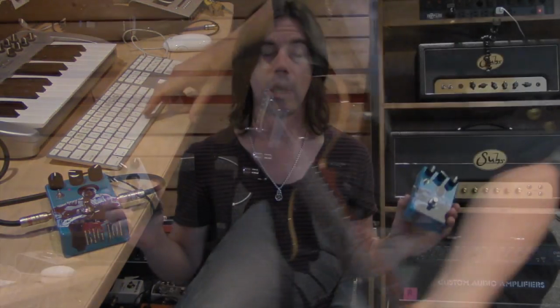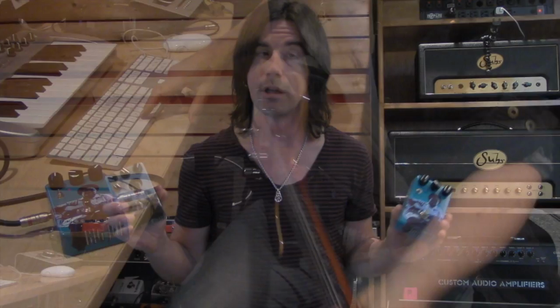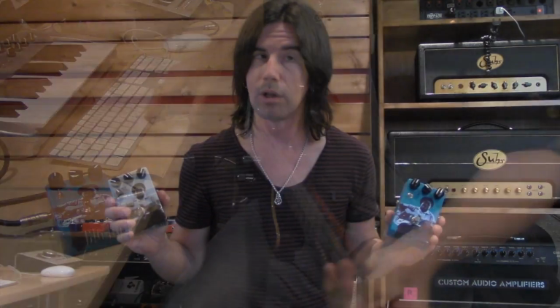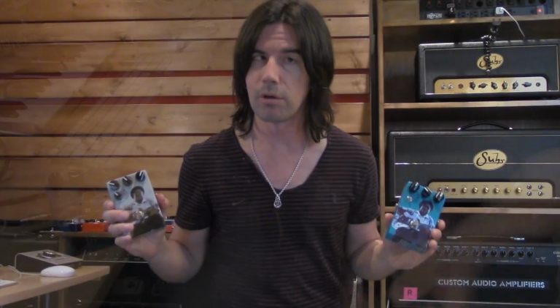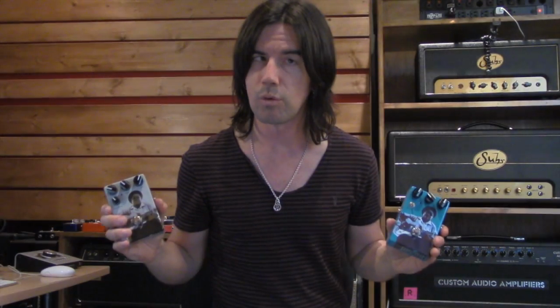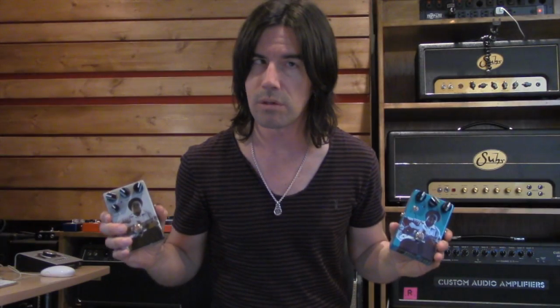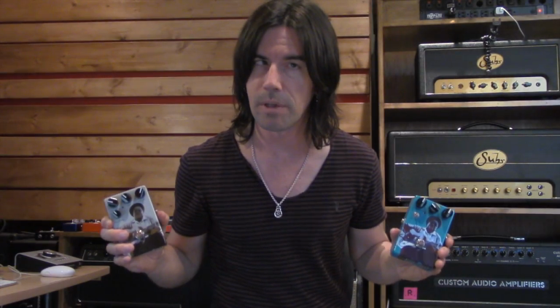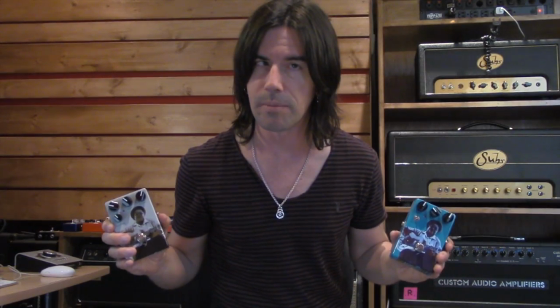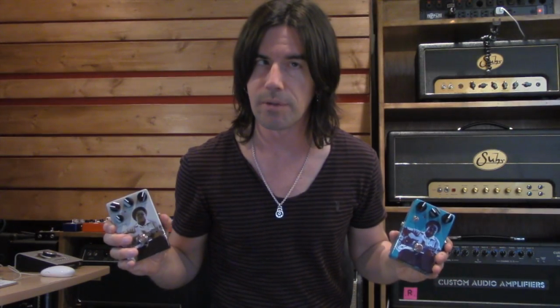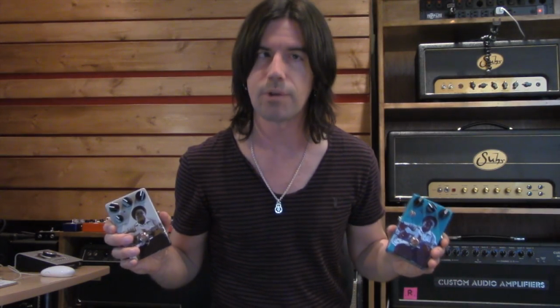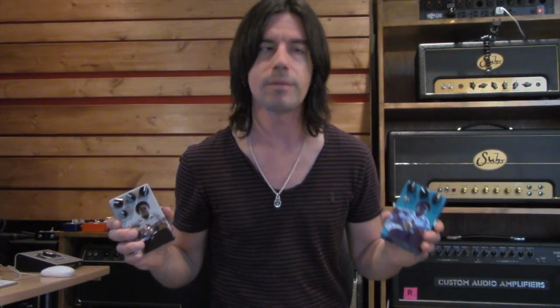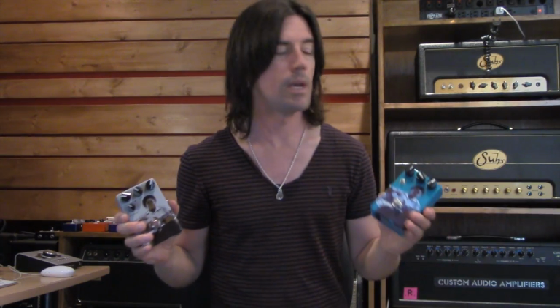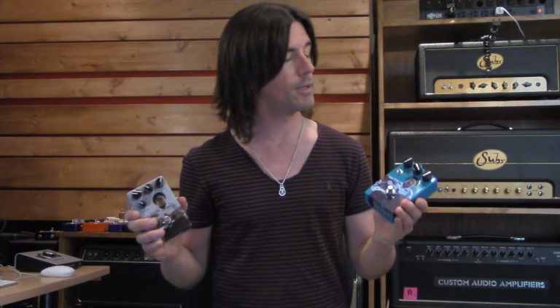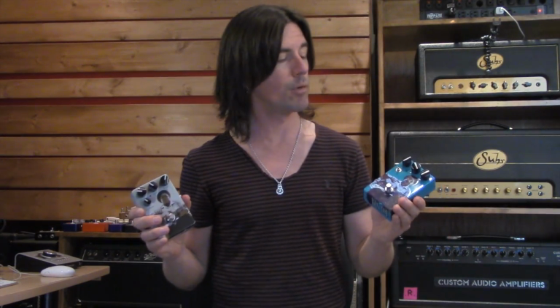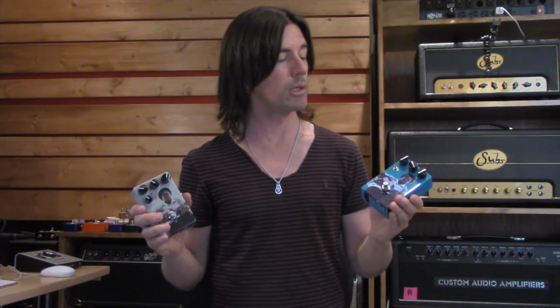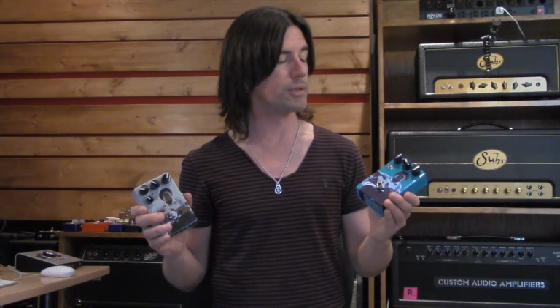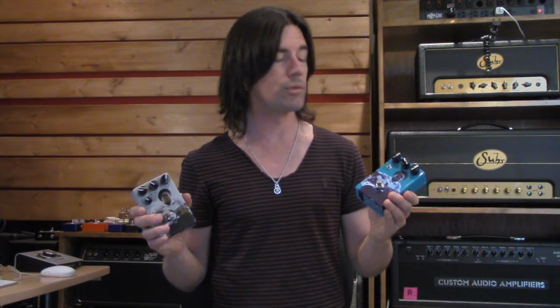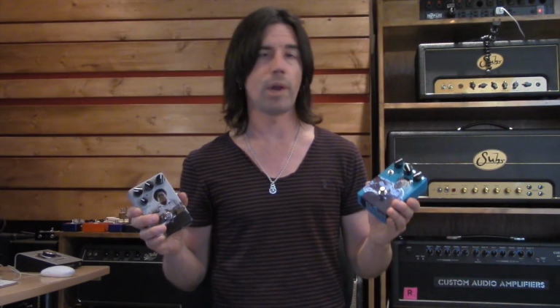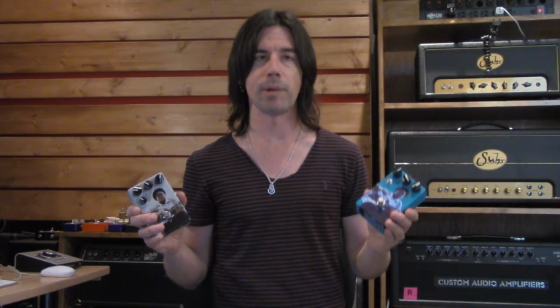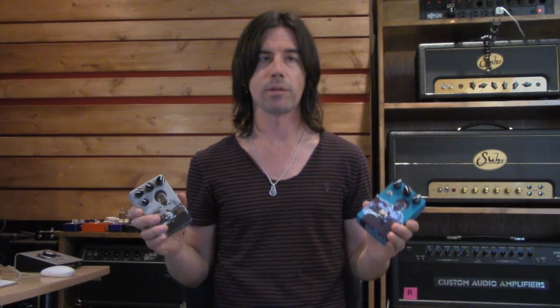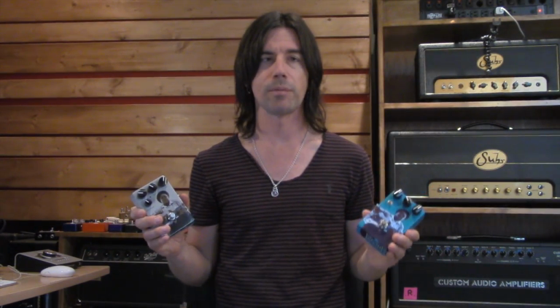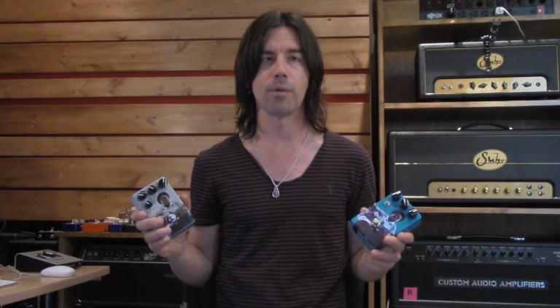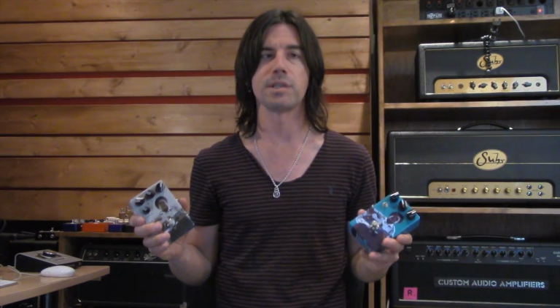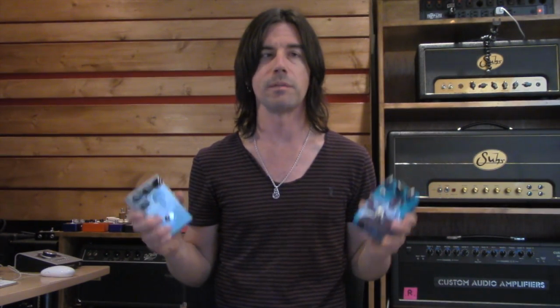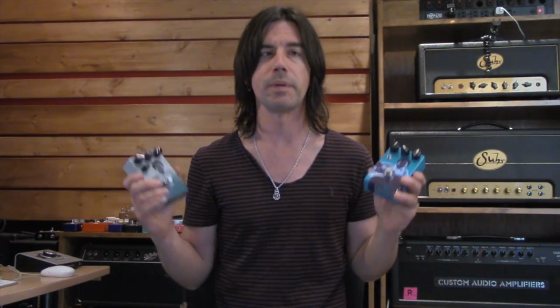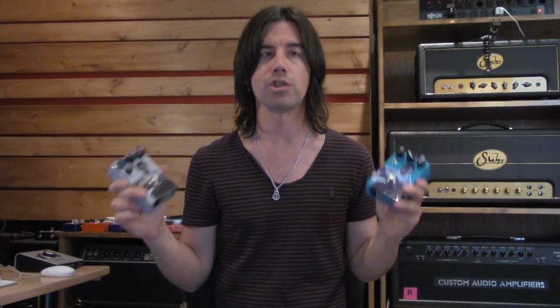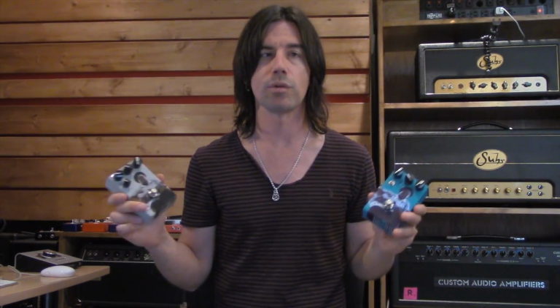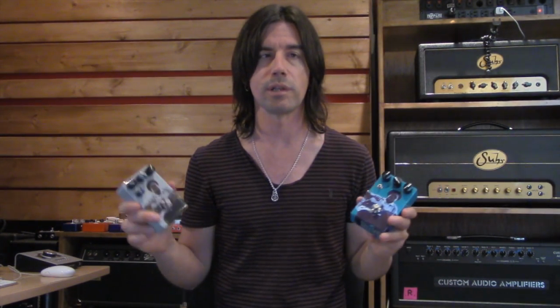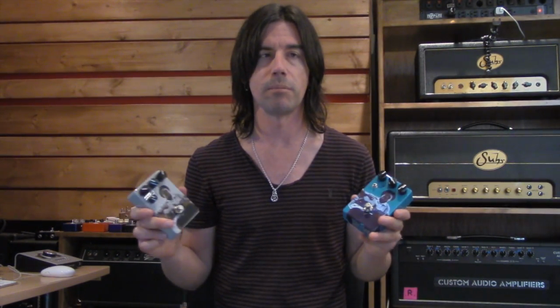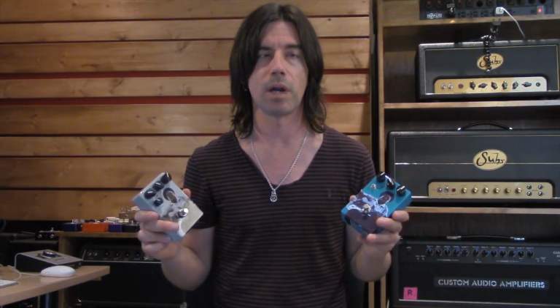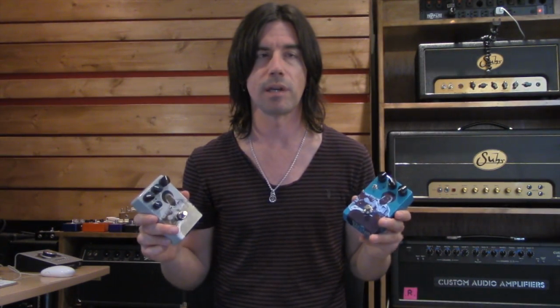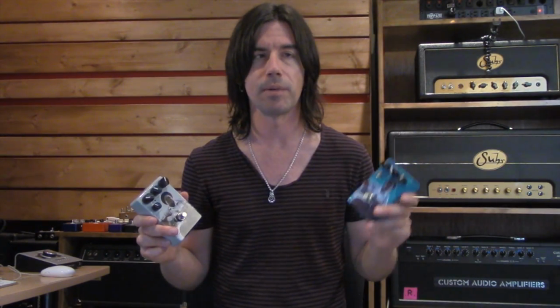Hello and welcome. I'm Pete Thorne. Today we're going to look at two great pedals from the folks at the Big Joe Stomp Box Company.